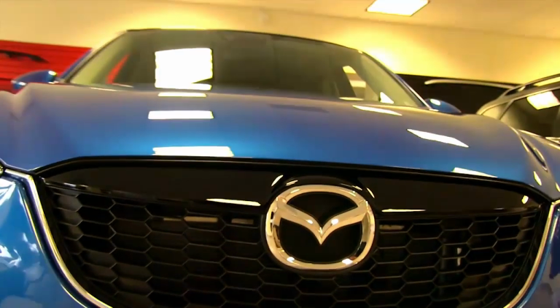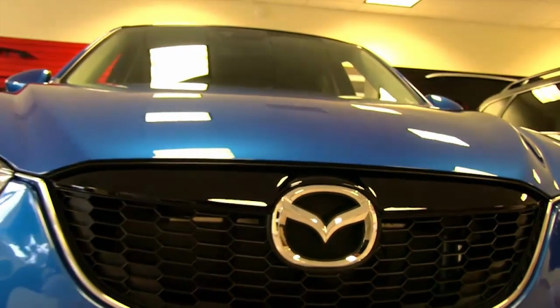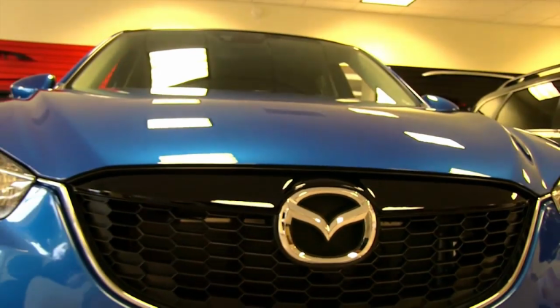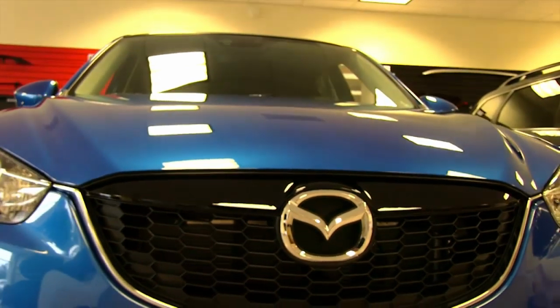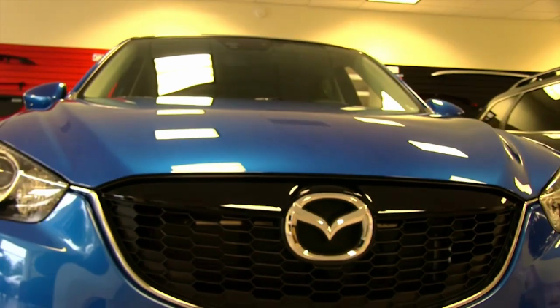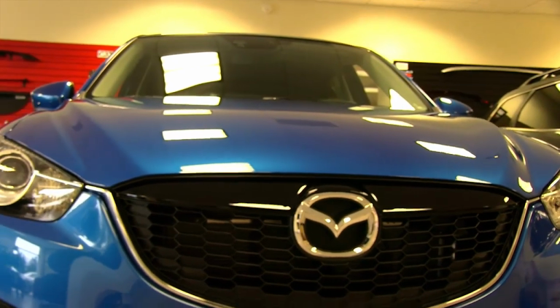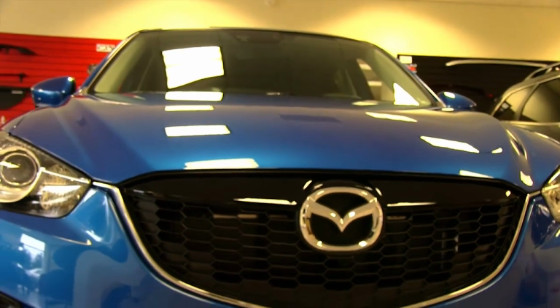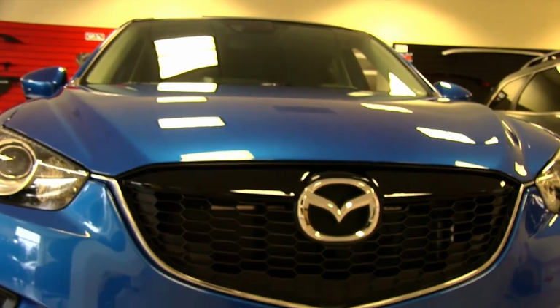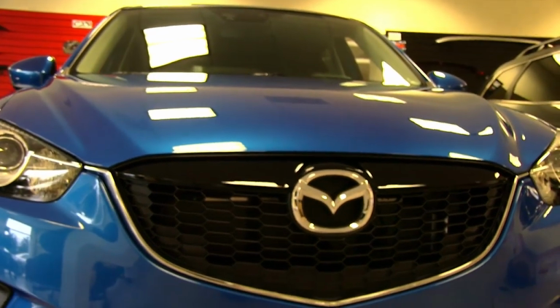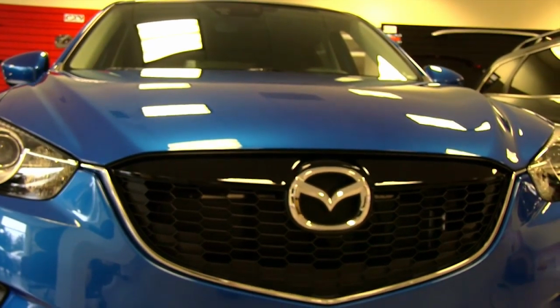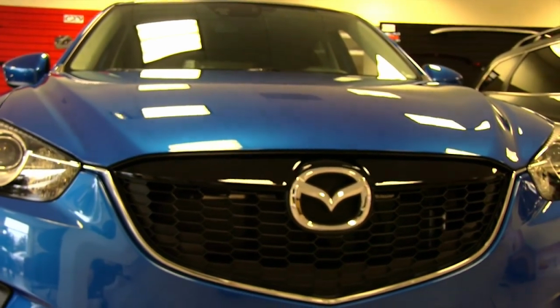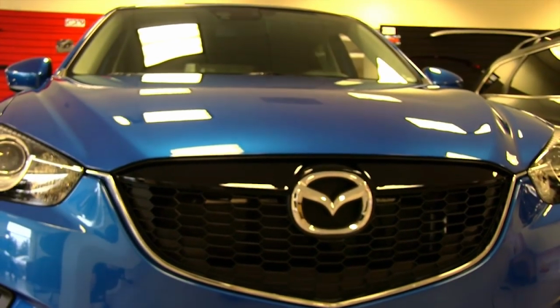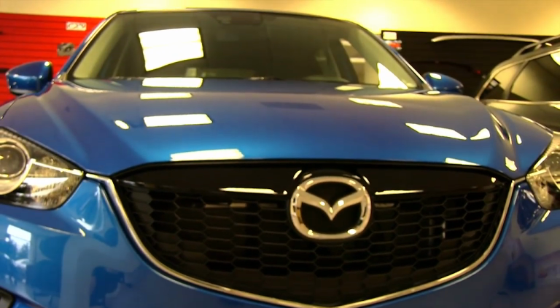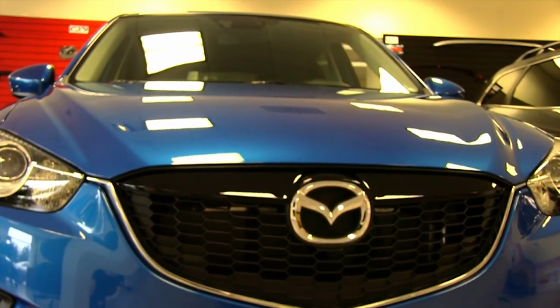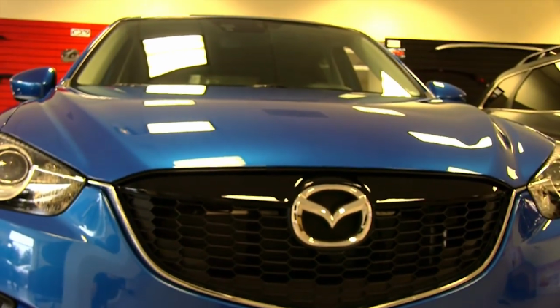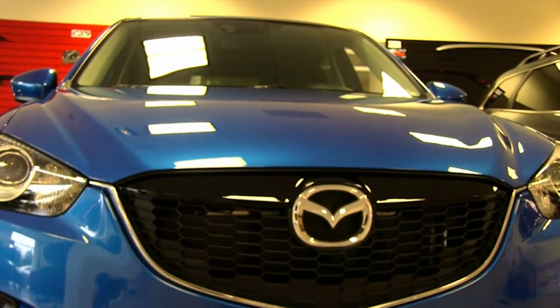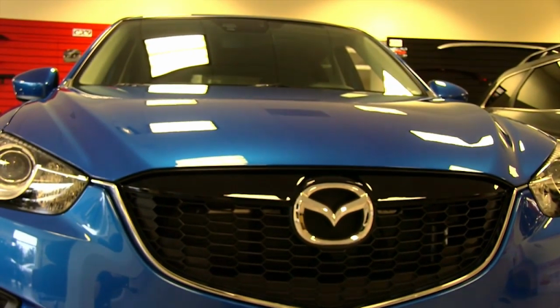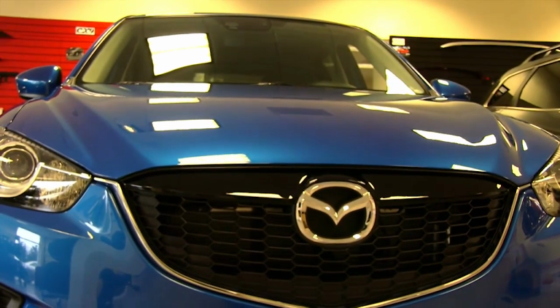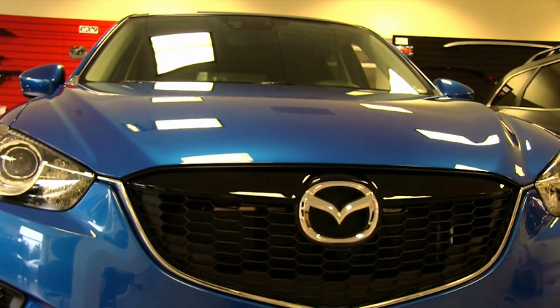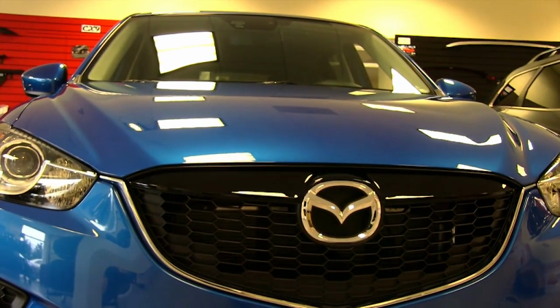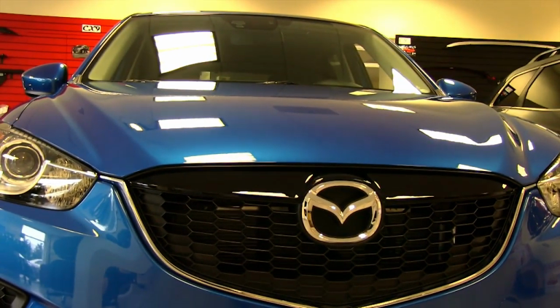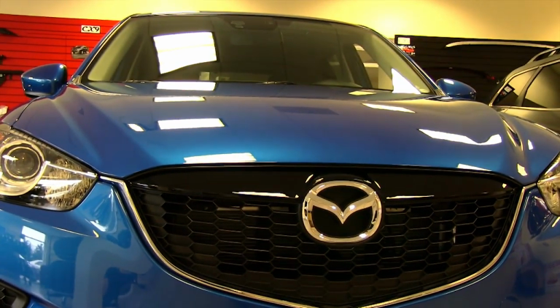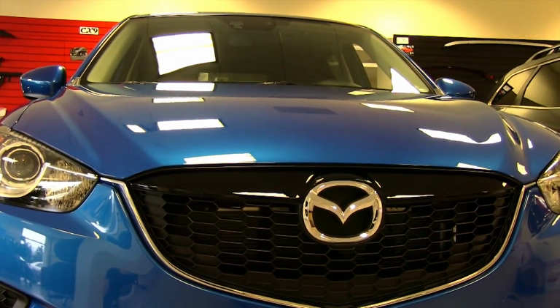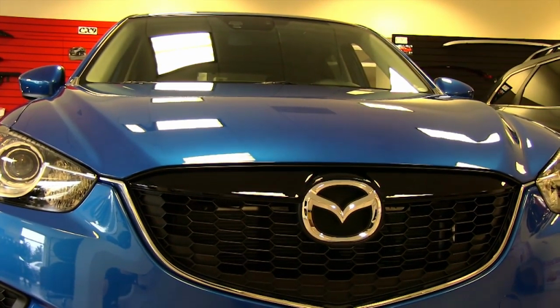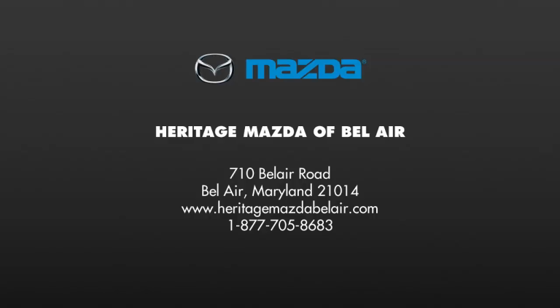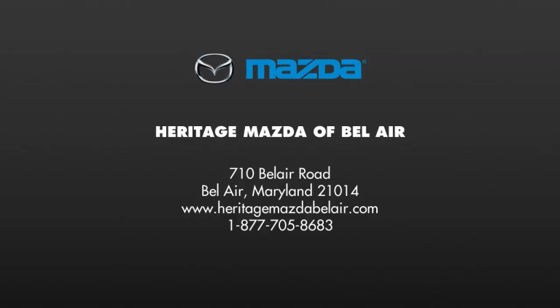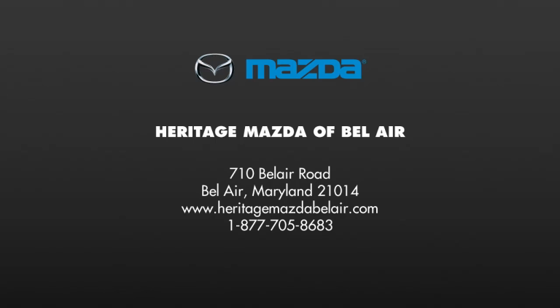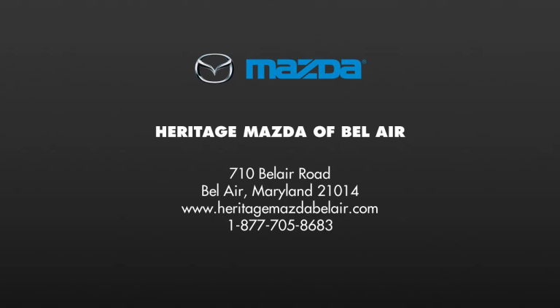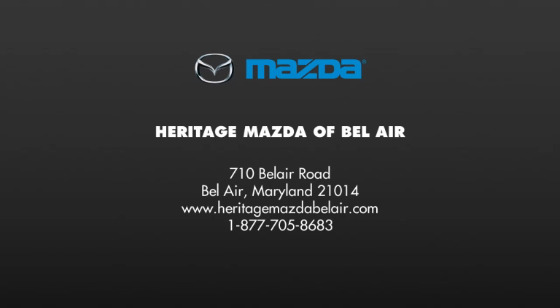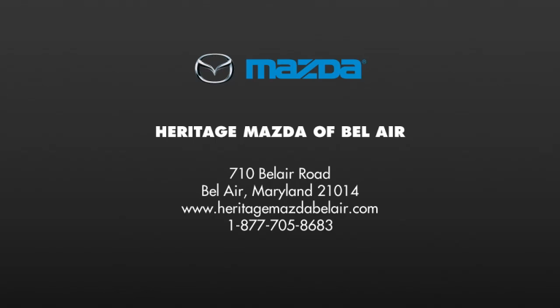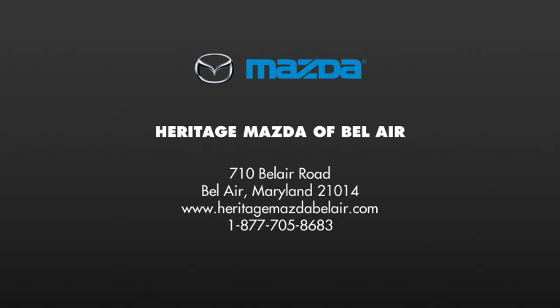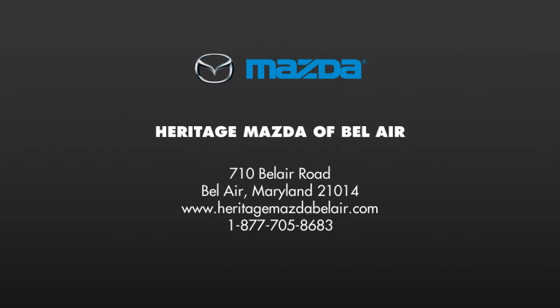Come take a test drive today of the all-new 2014 Mazda CX-5 at Heritage Mazda.